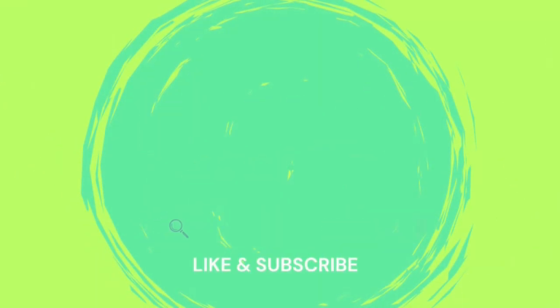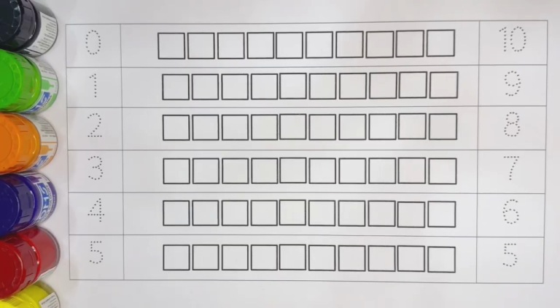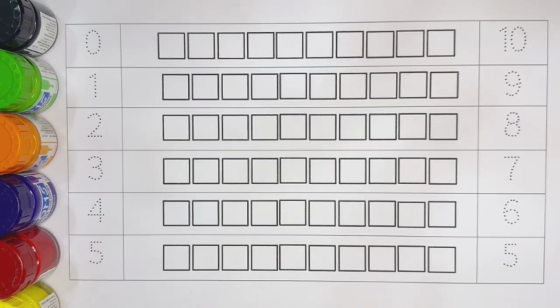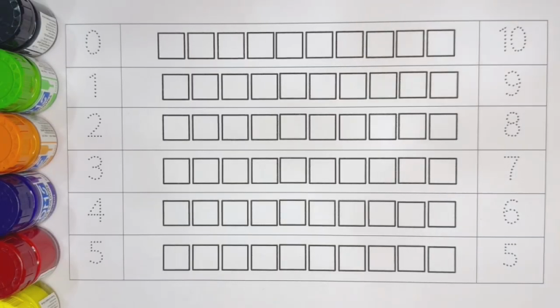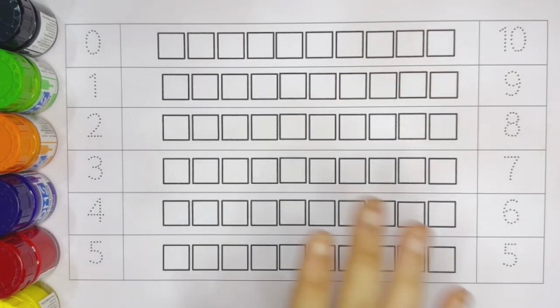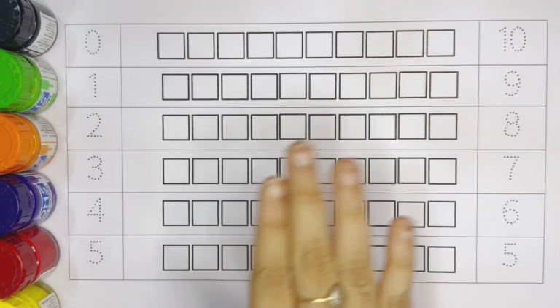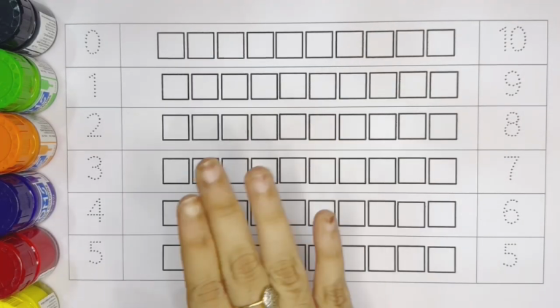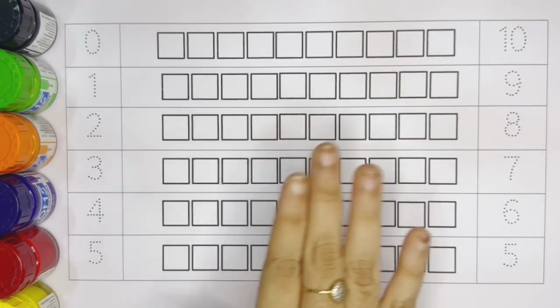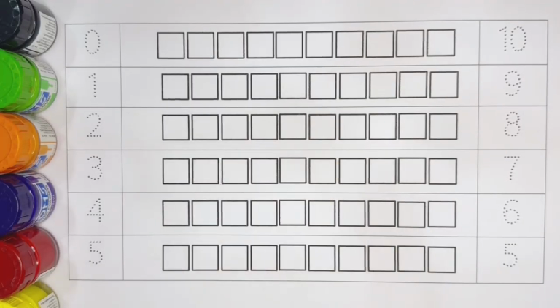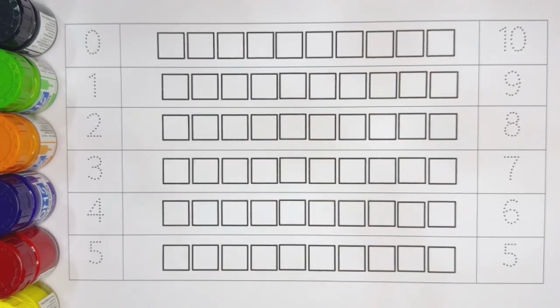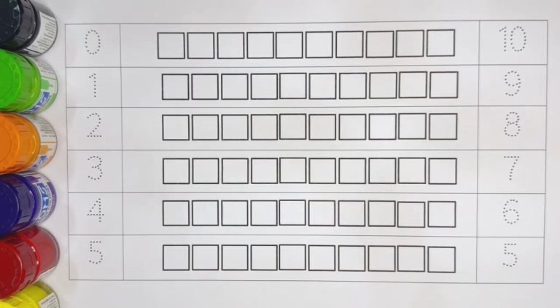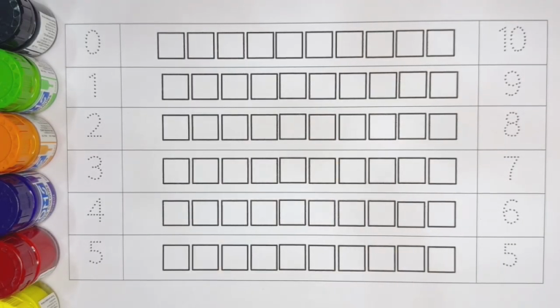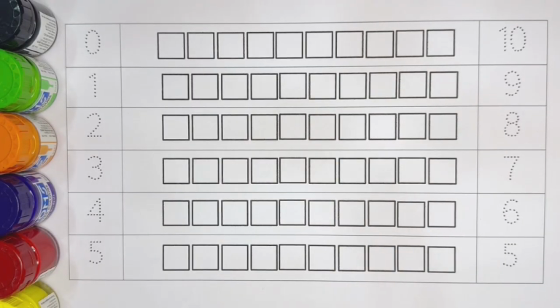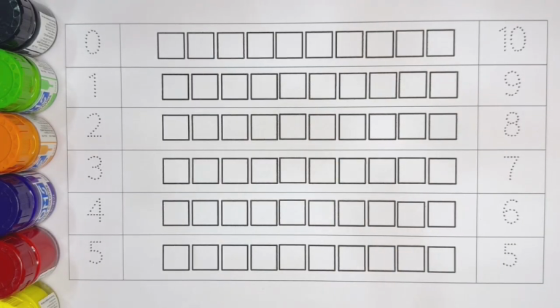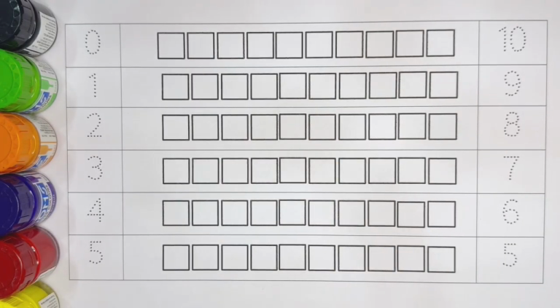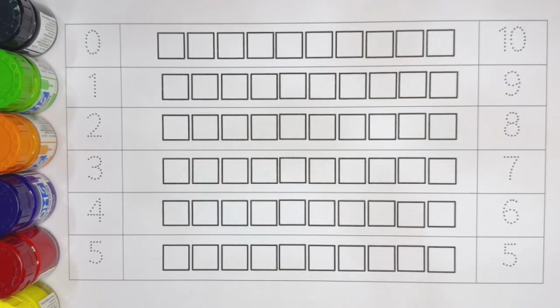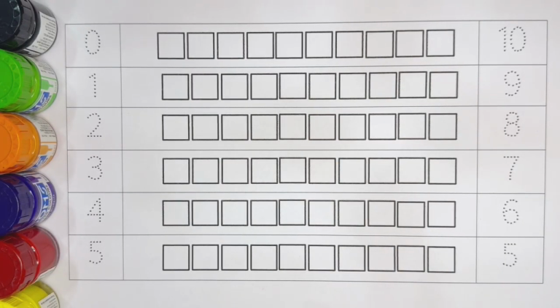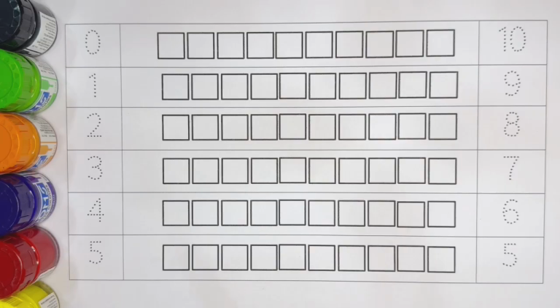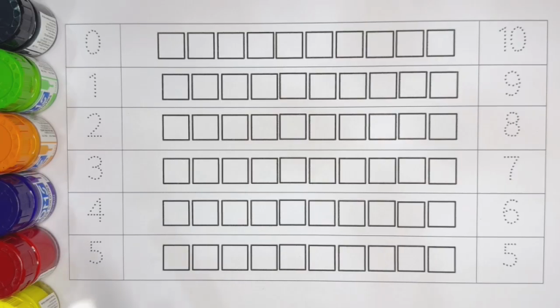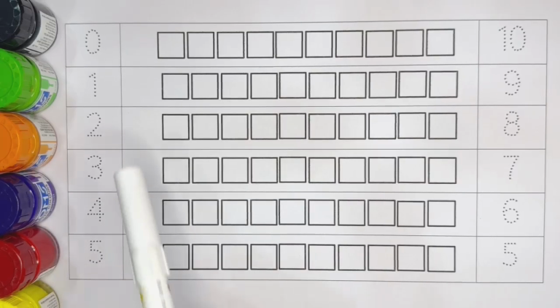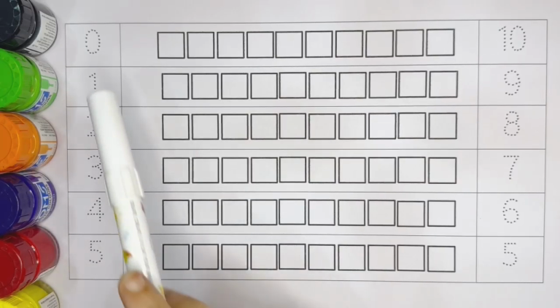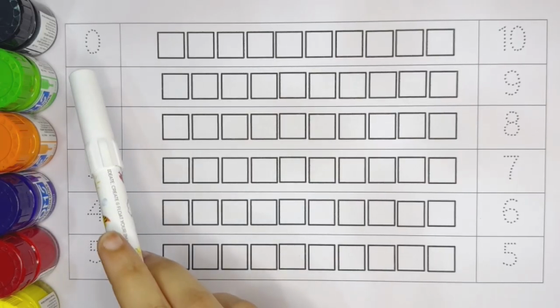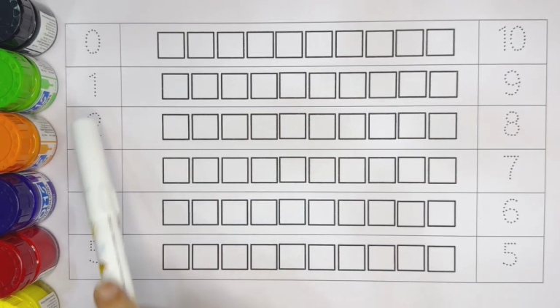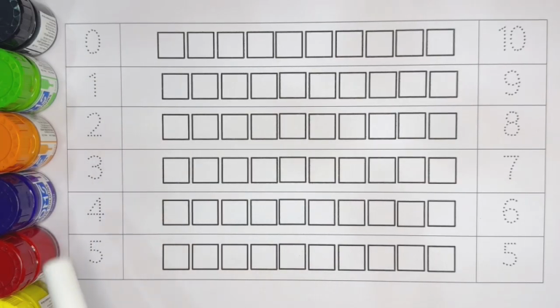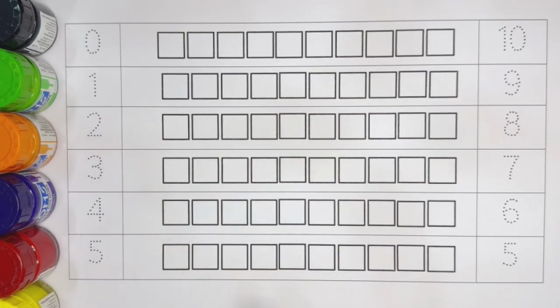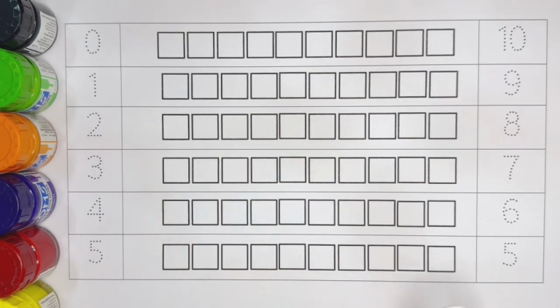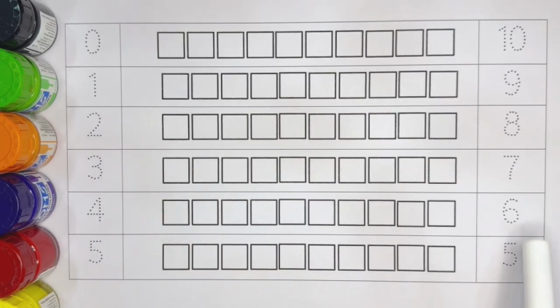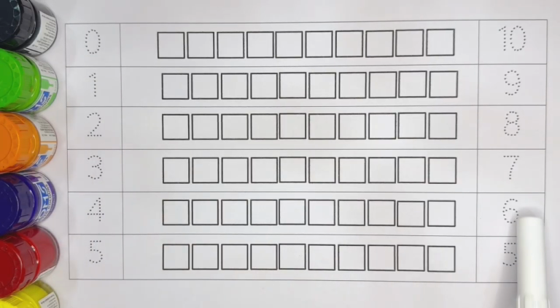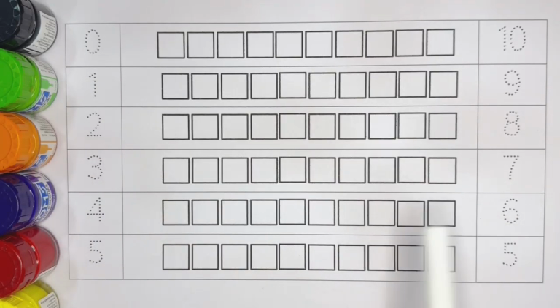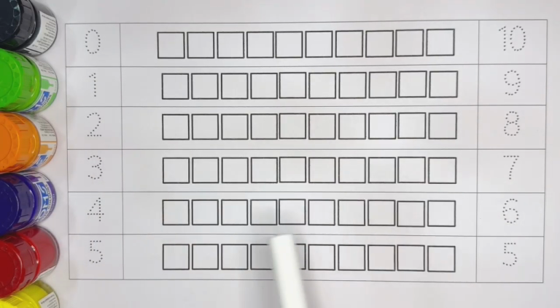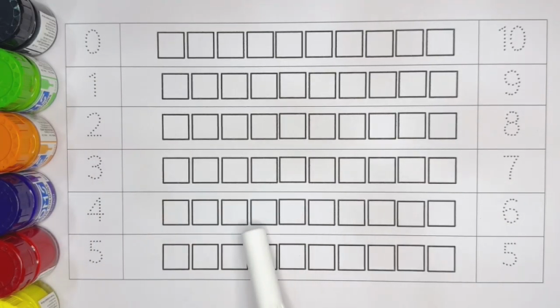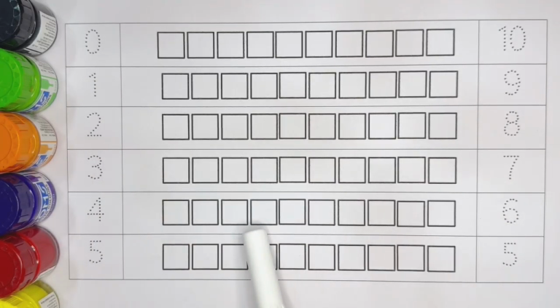Hello kids, welcome to a new video. I am teaching number counting with colors.